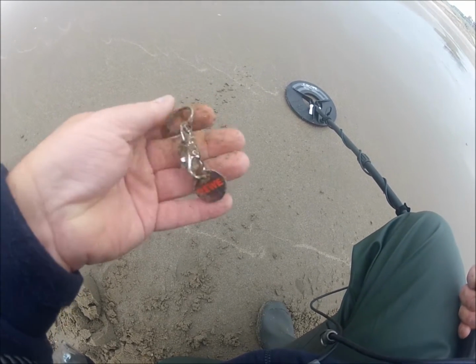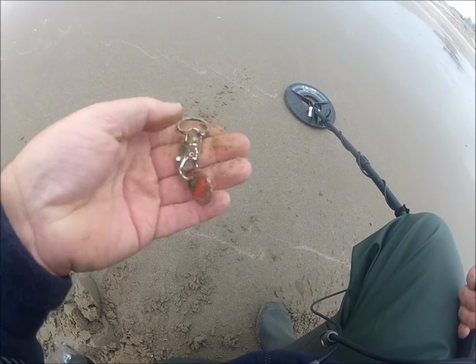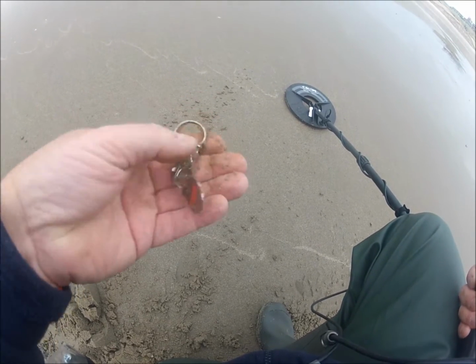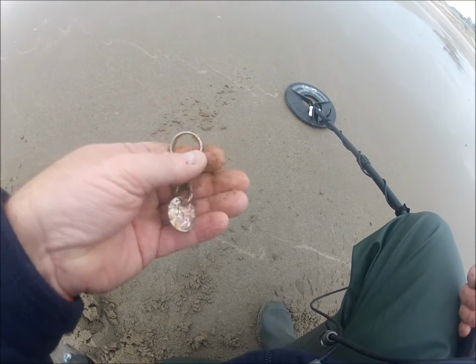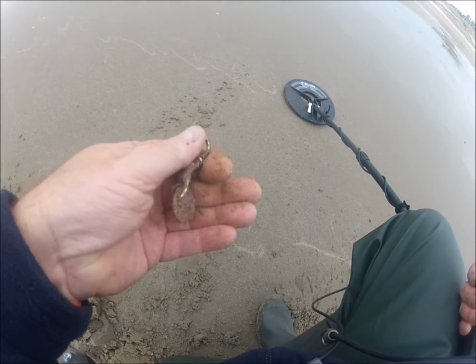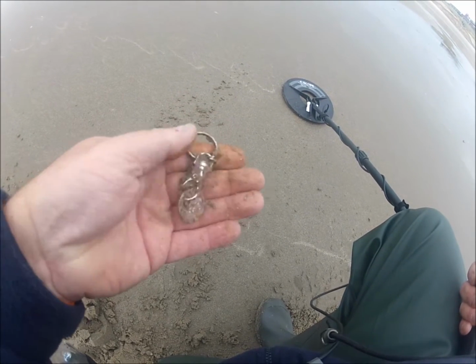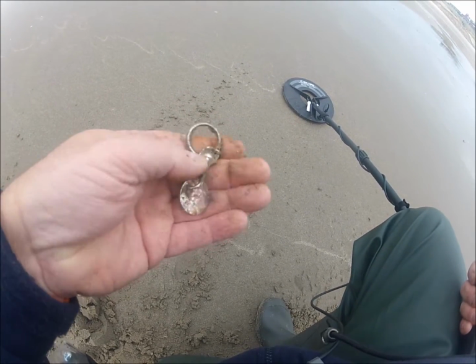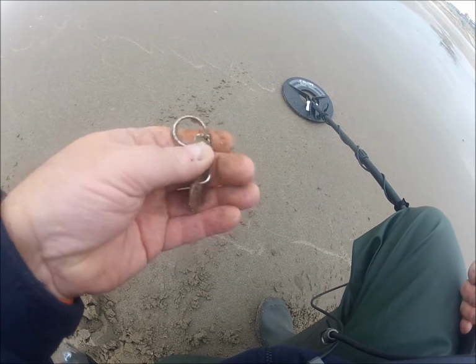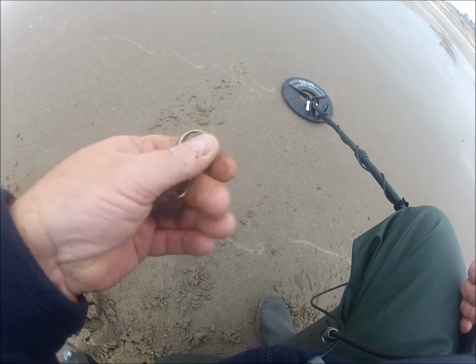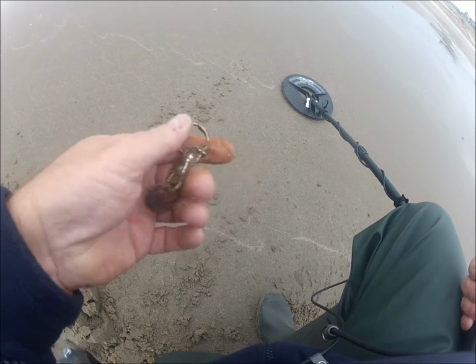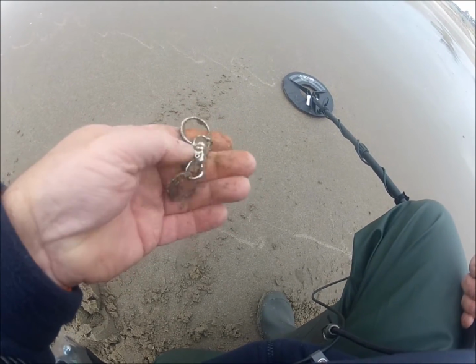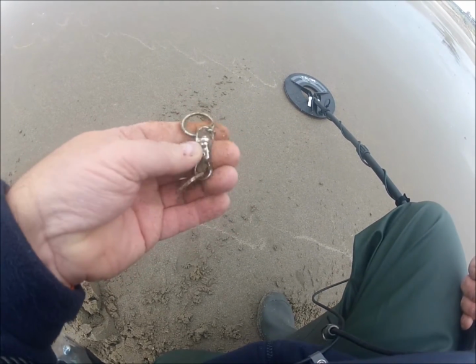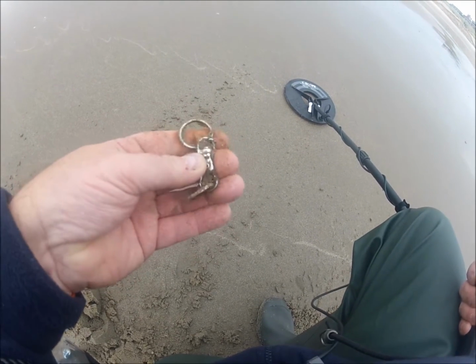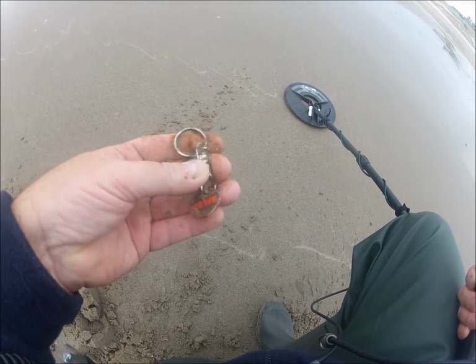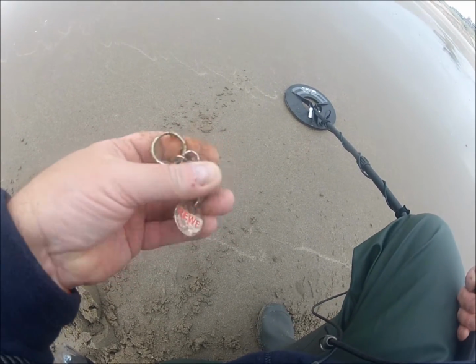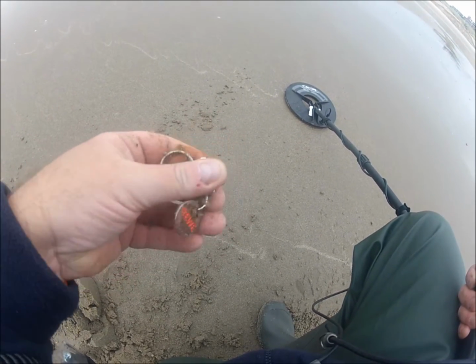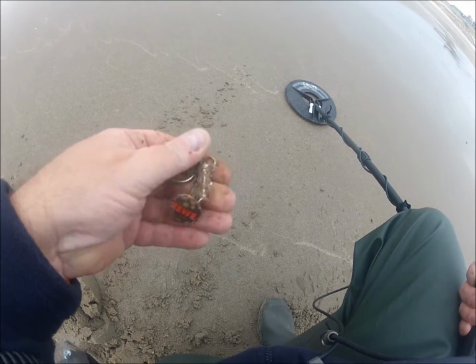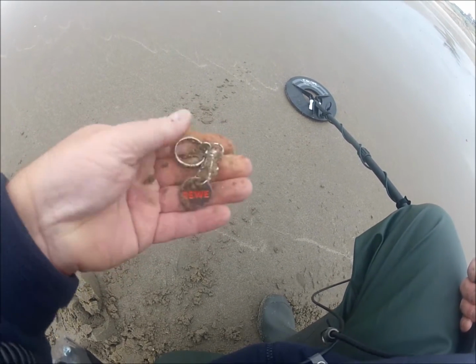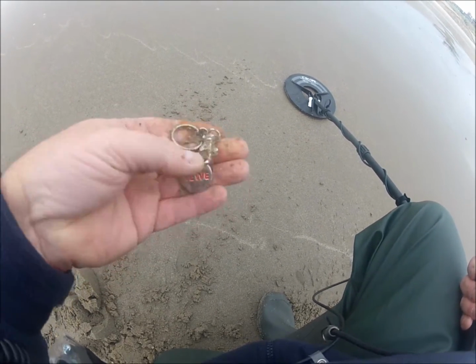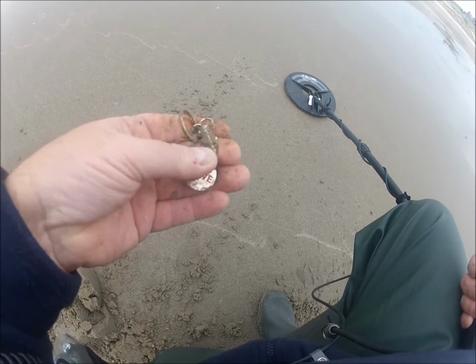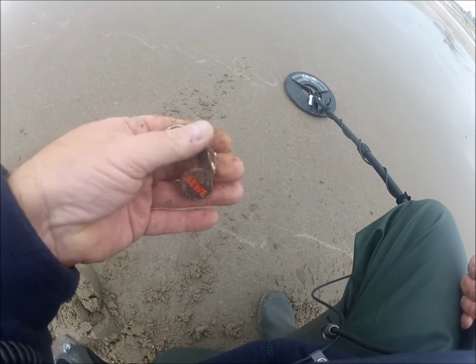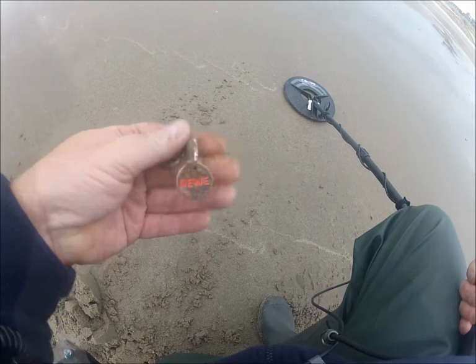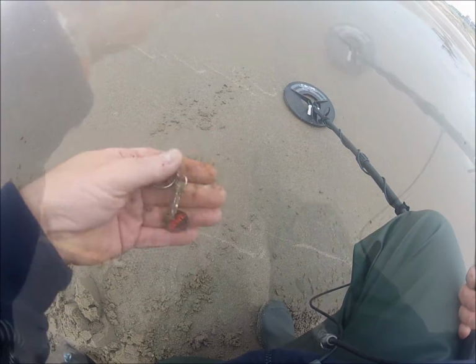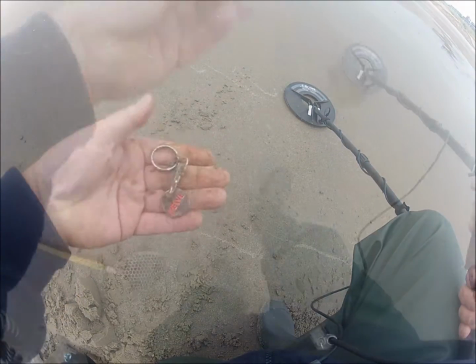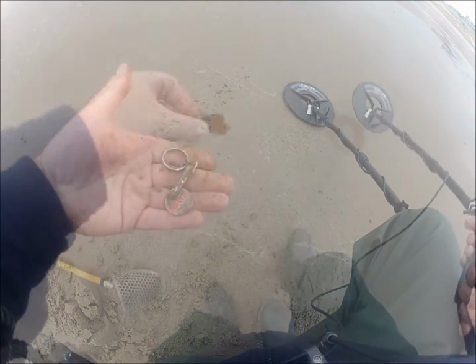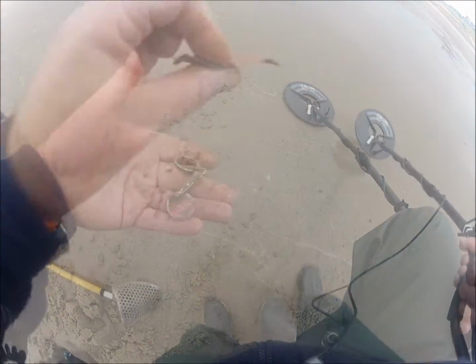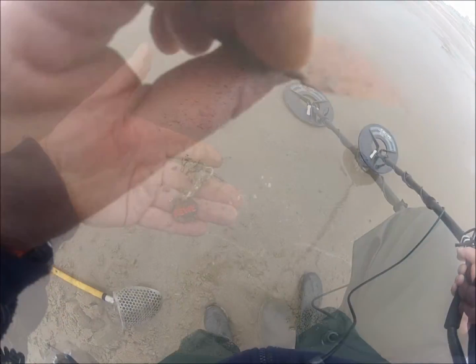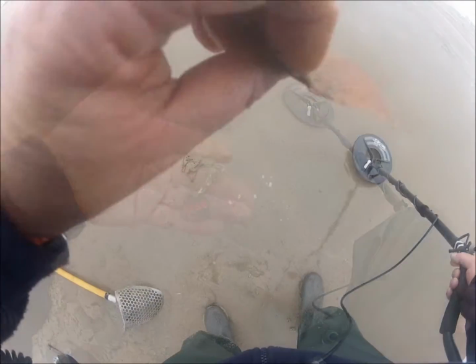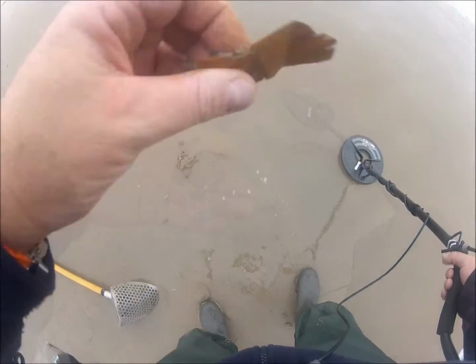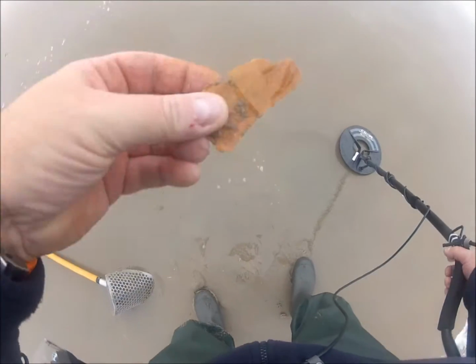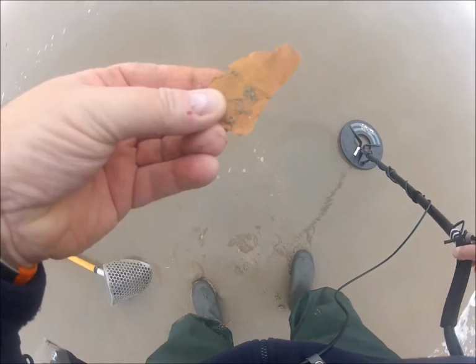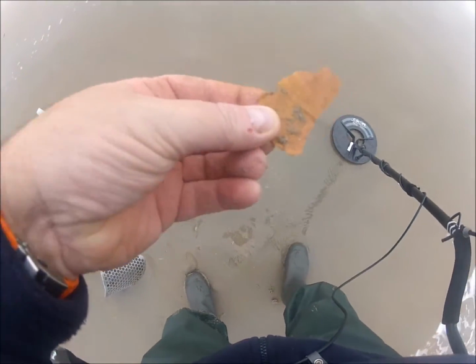It gave a good signal. A piece of copper.